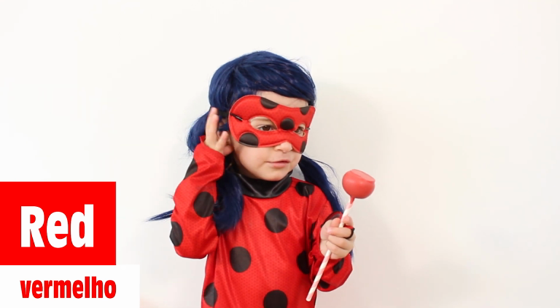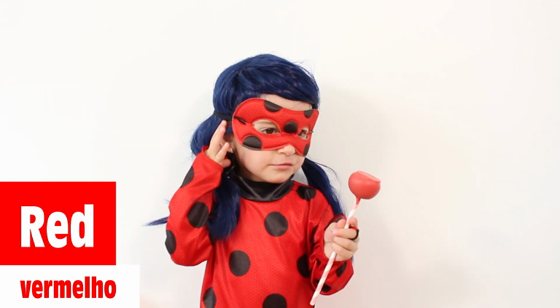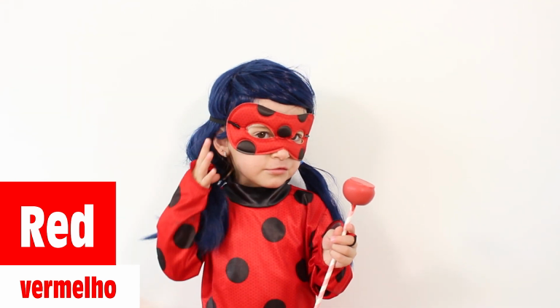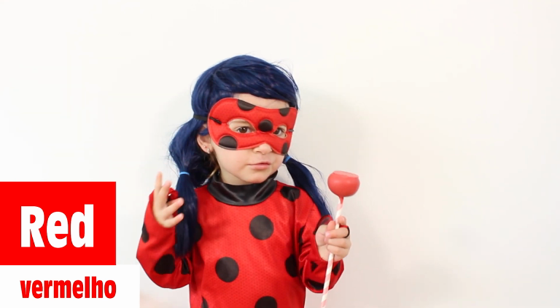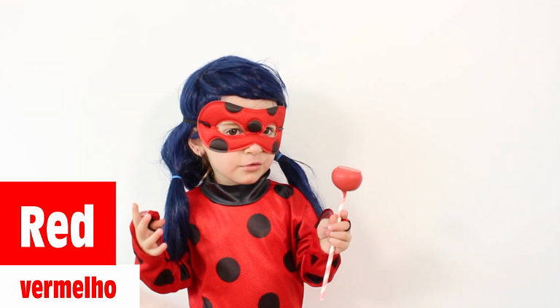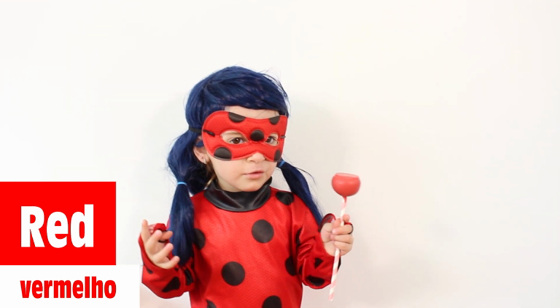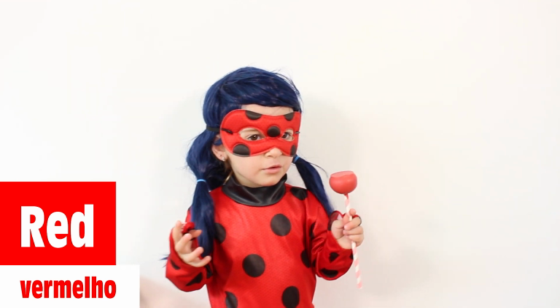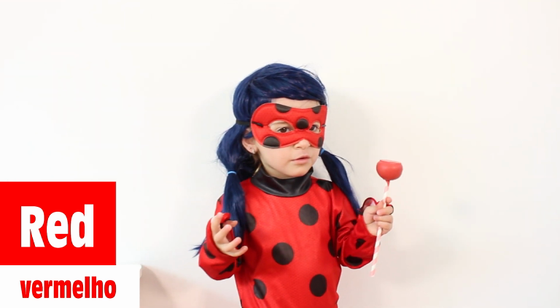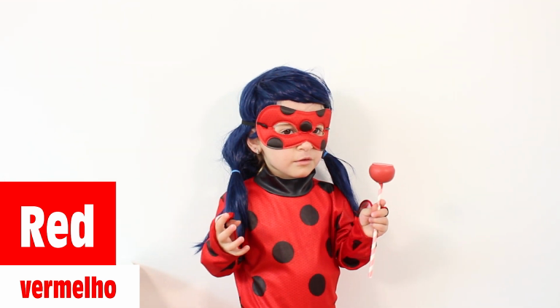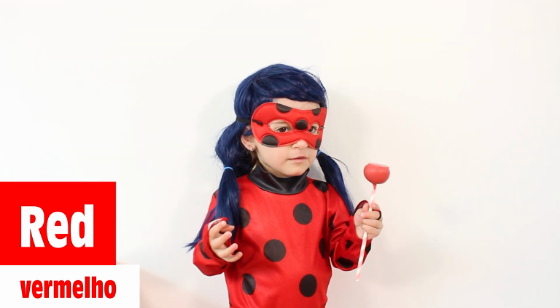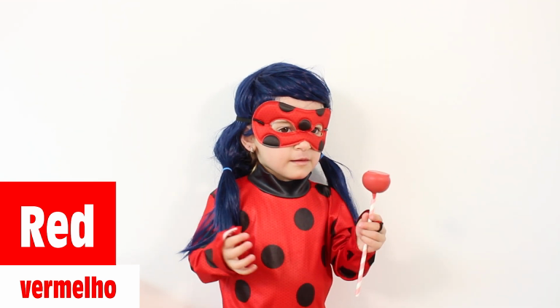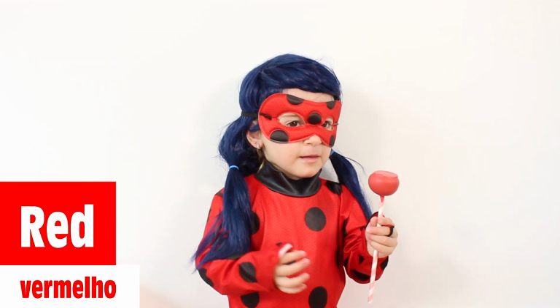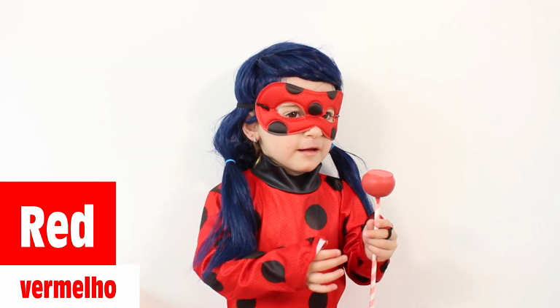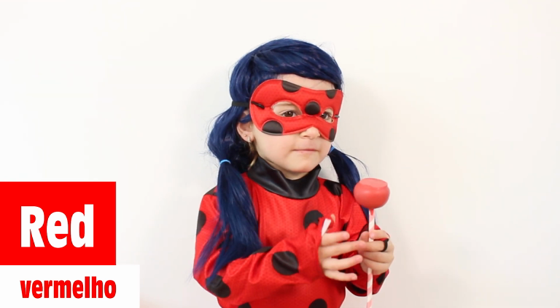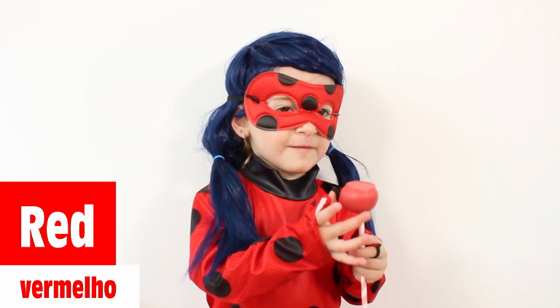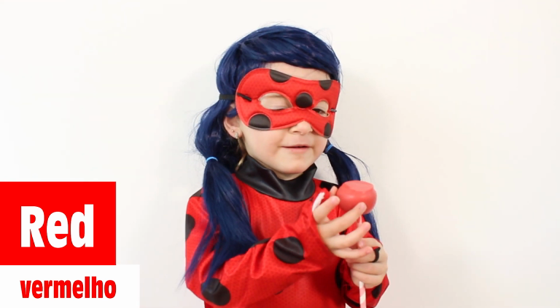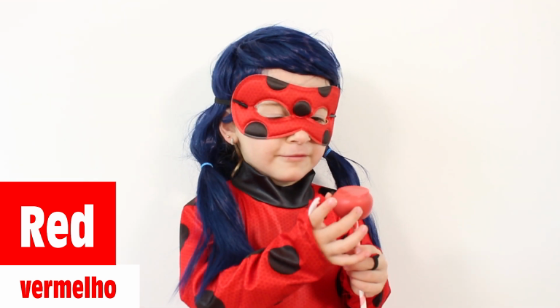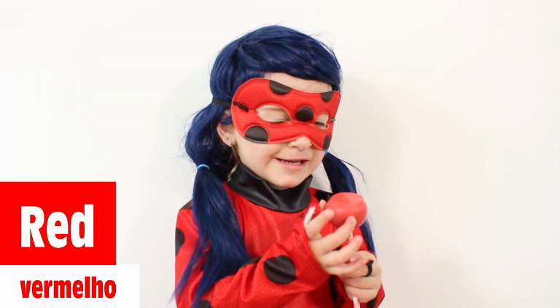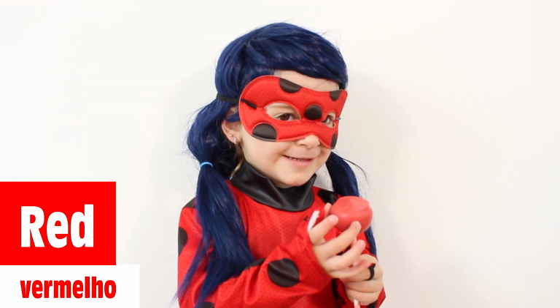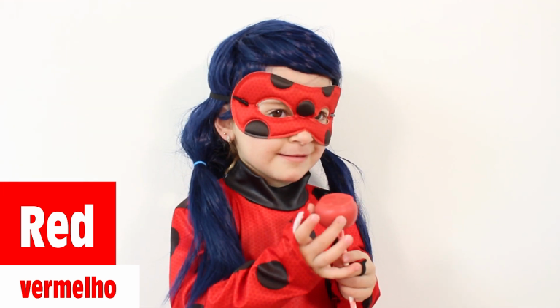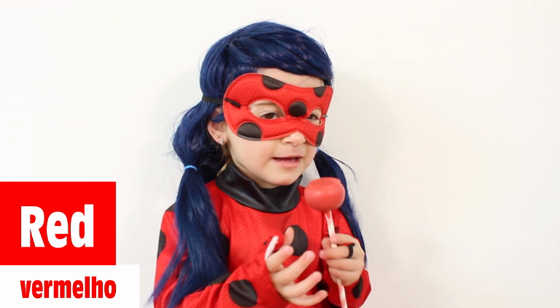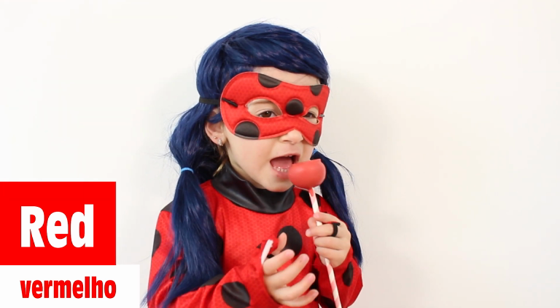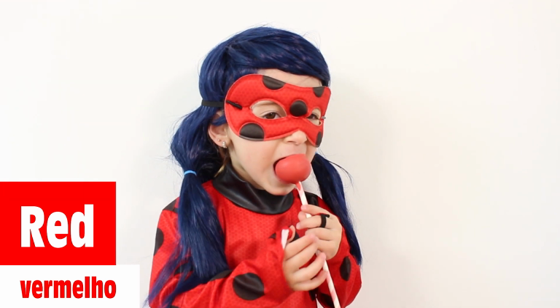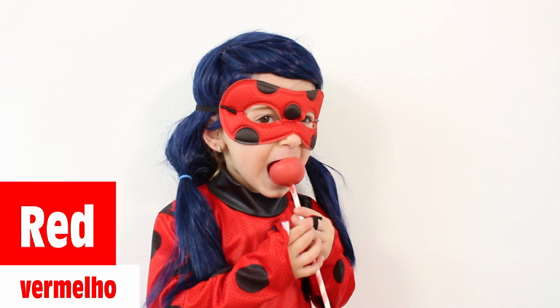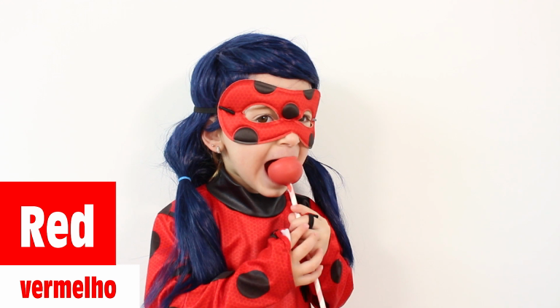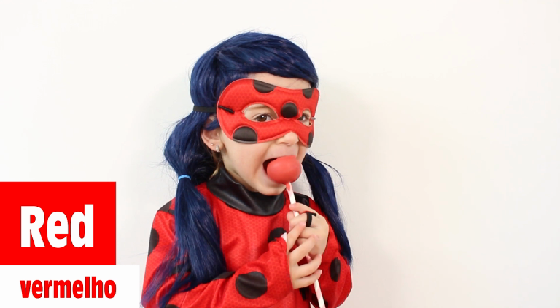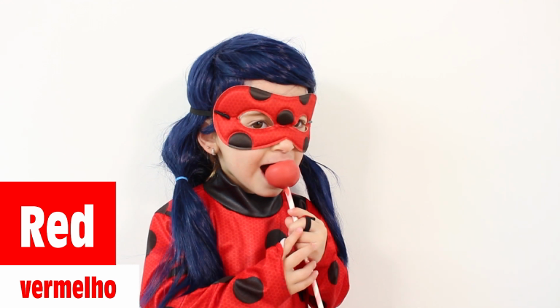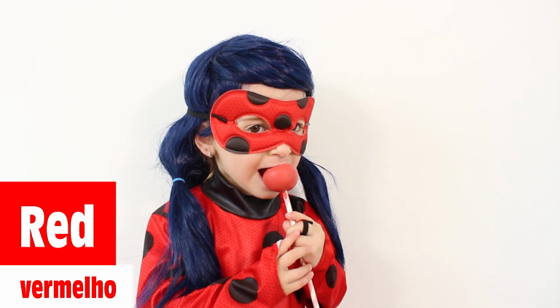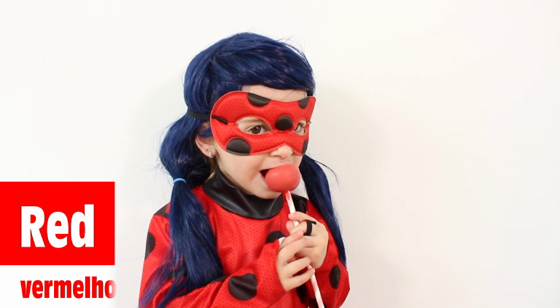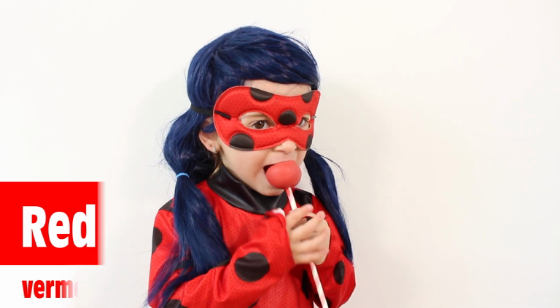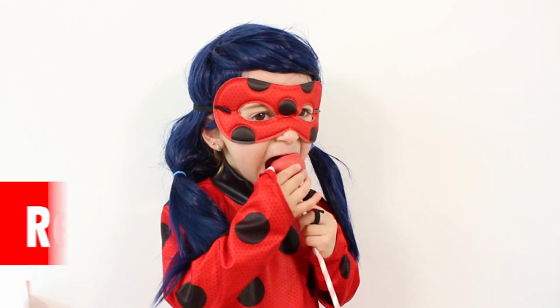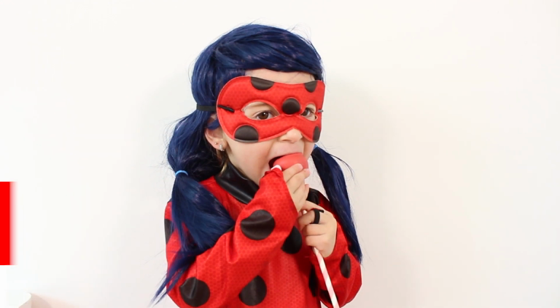Do you know what color this is? Red, red, red. This is red. Mmm, yummy.